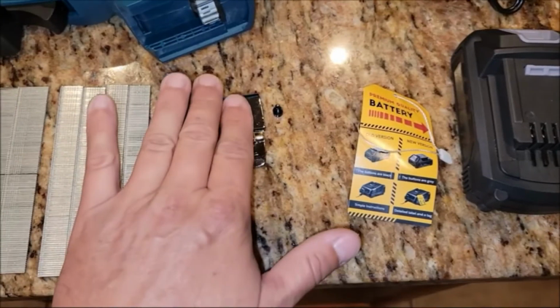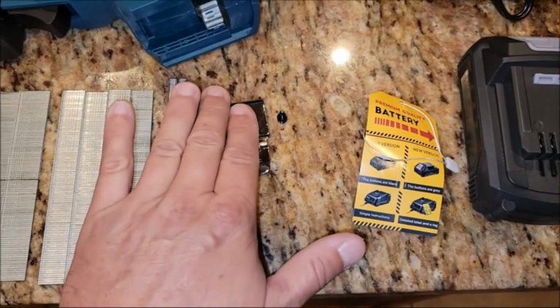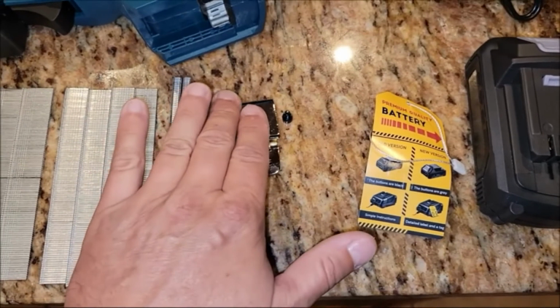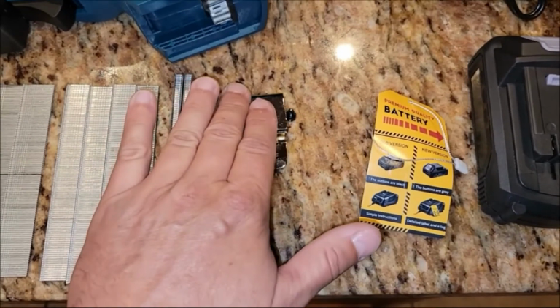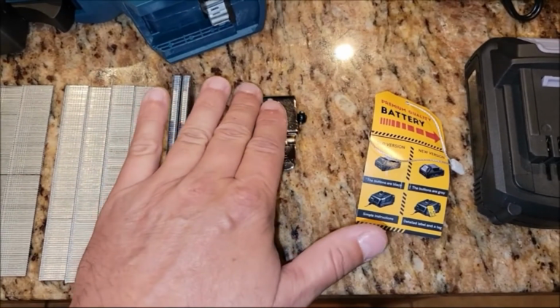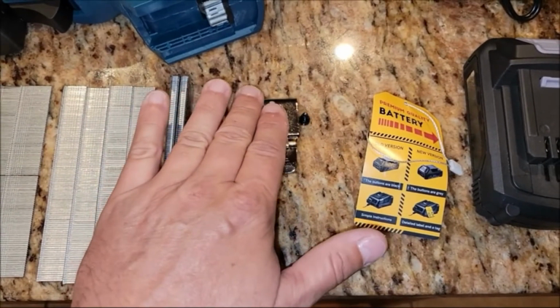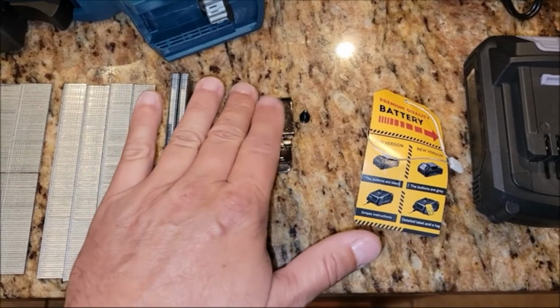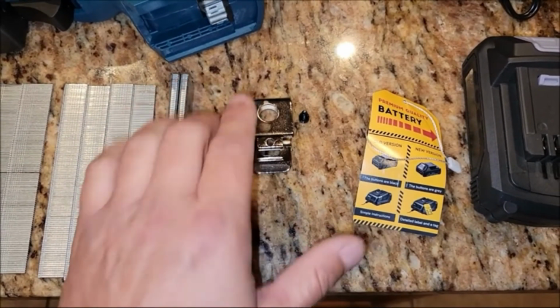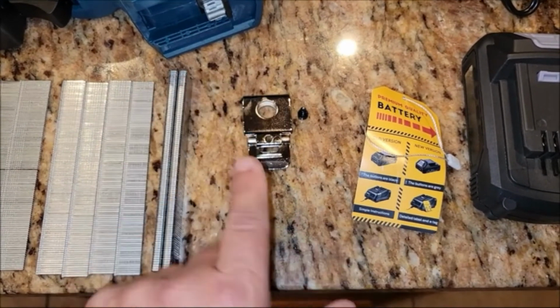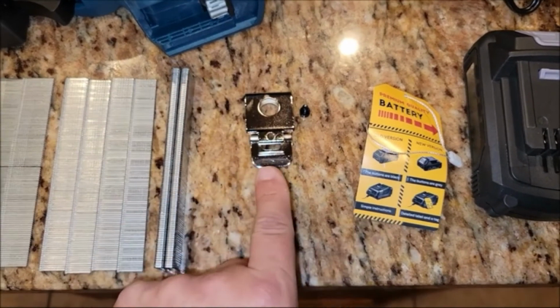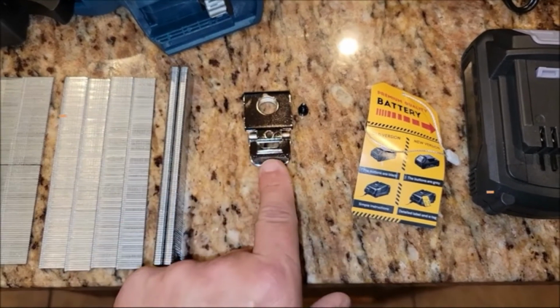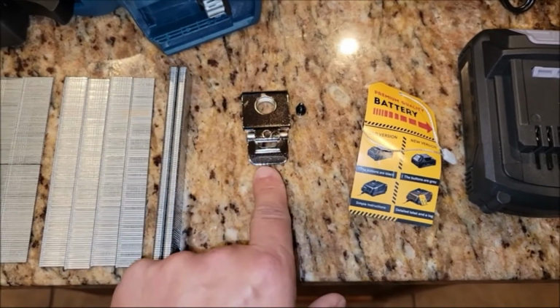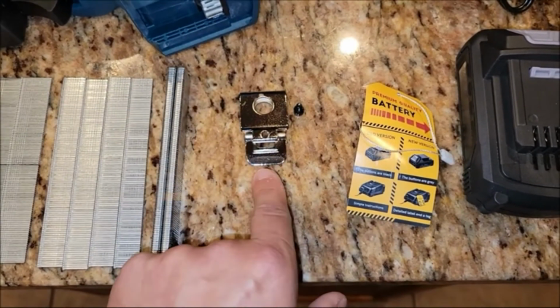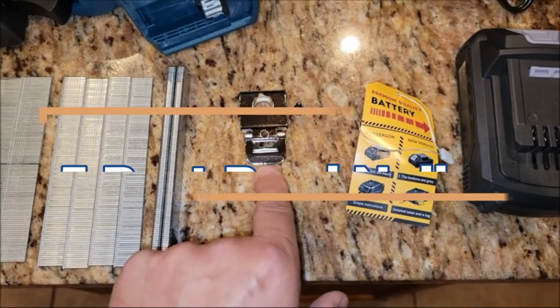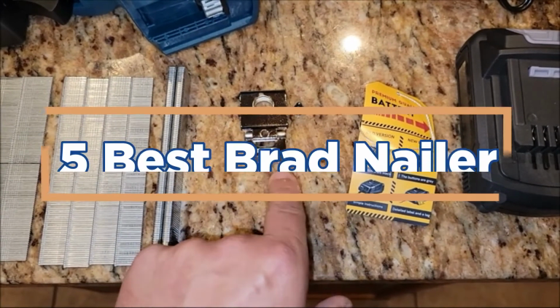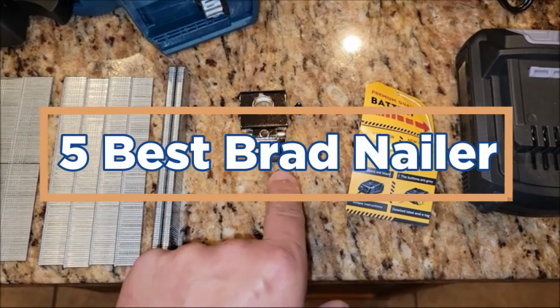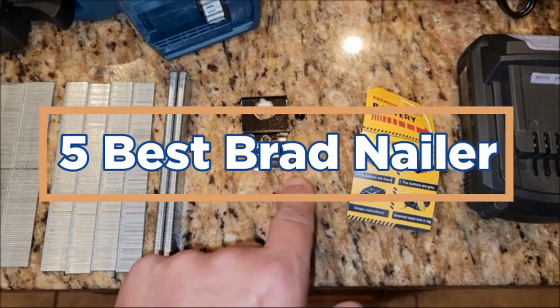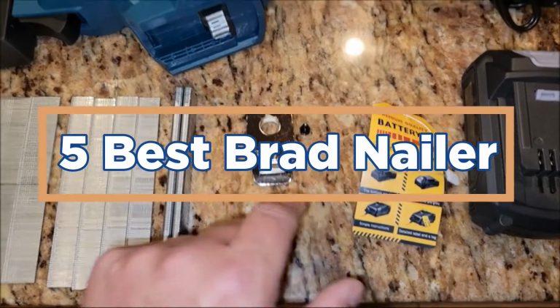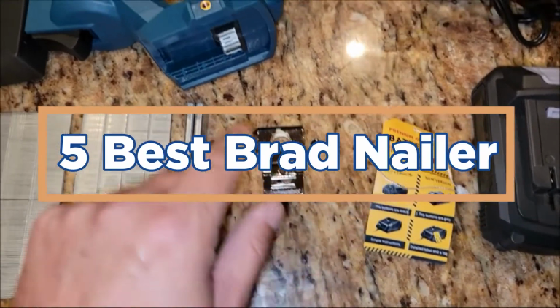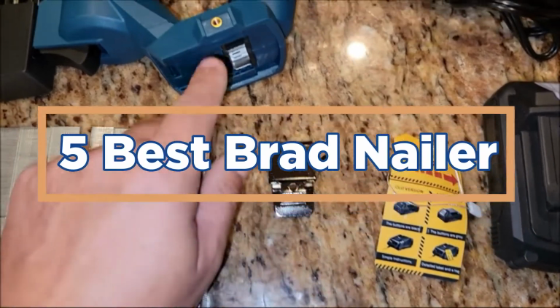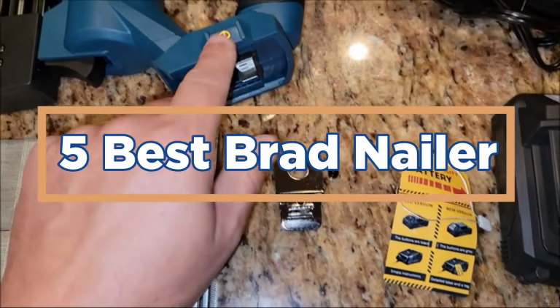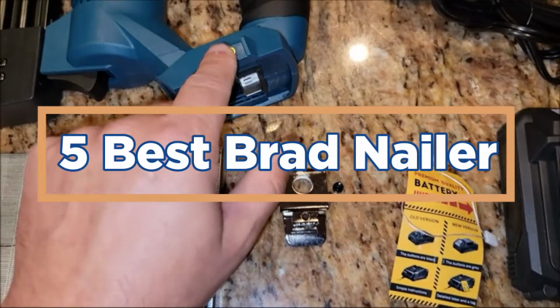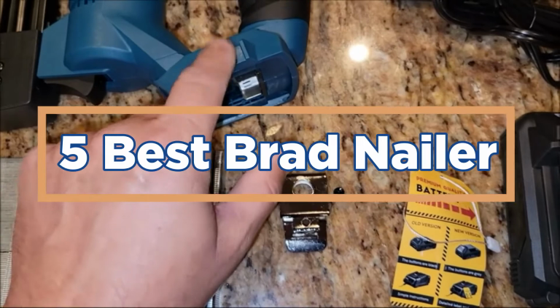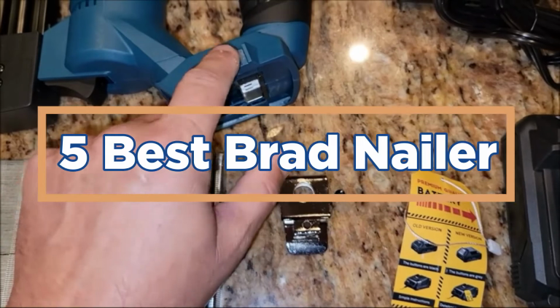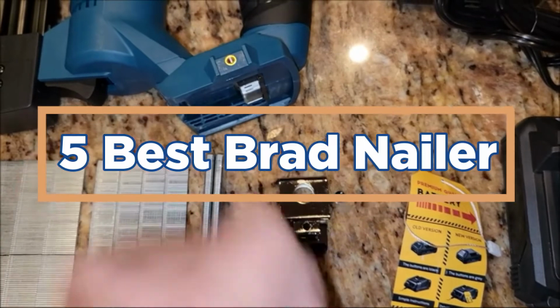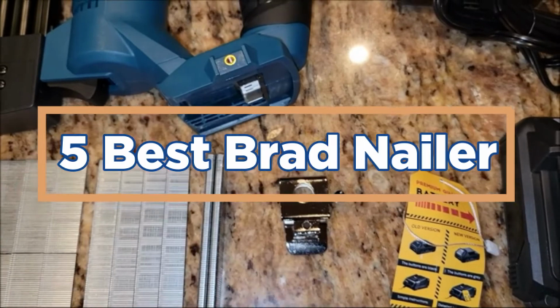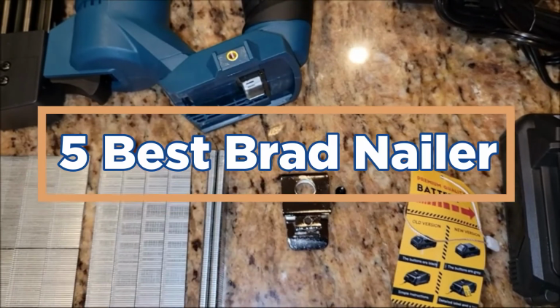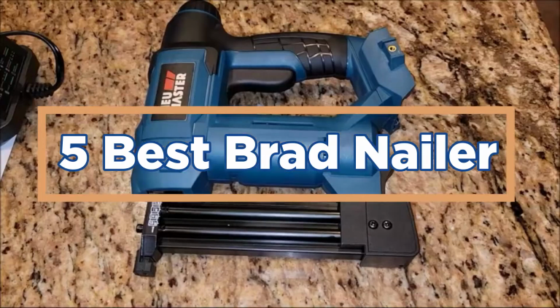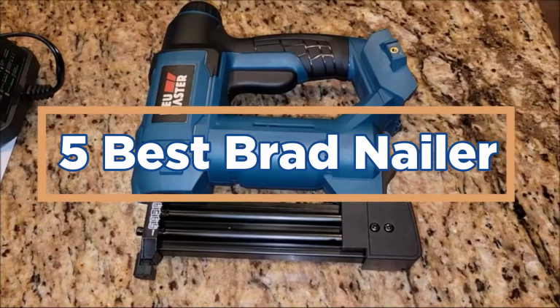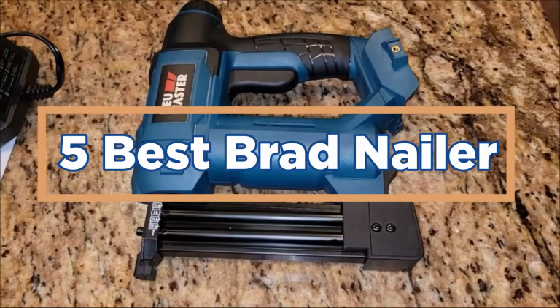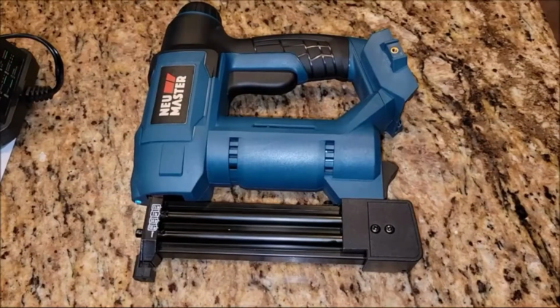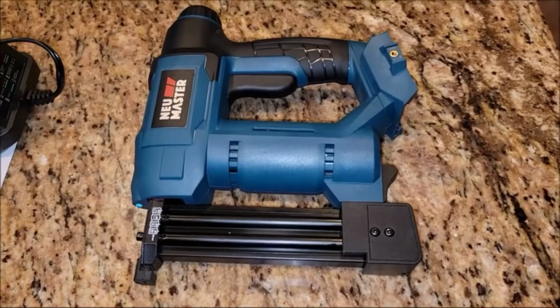In today's video, we will show you the top 5 best Brad Nailers. So, let's get started.